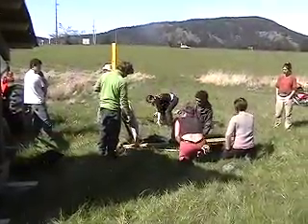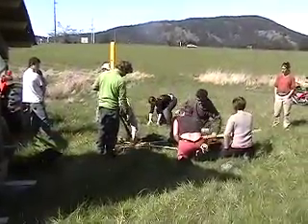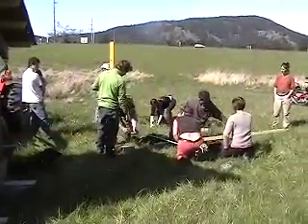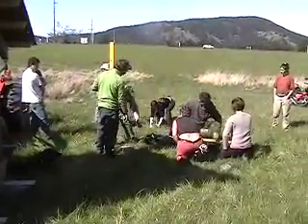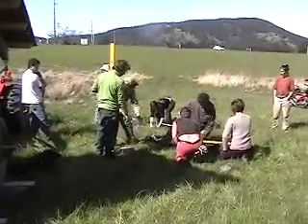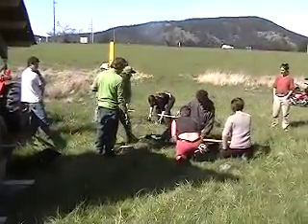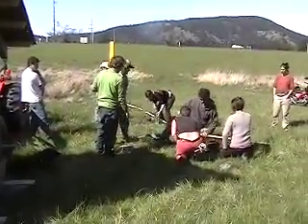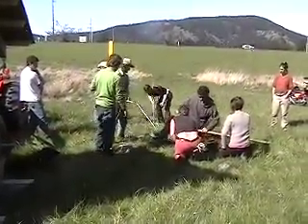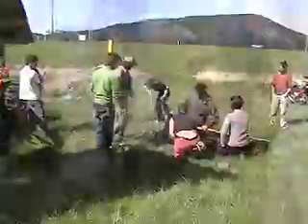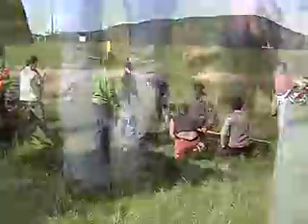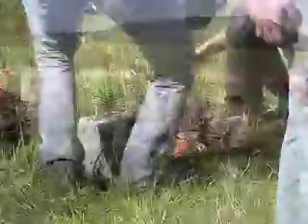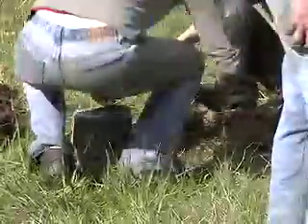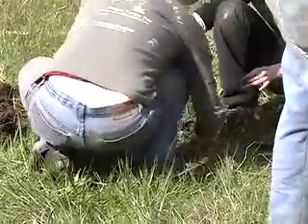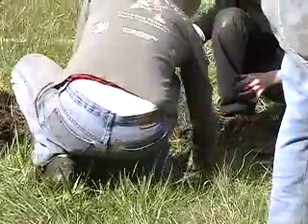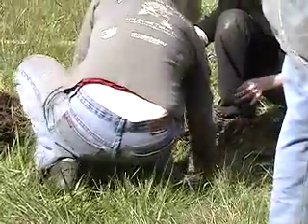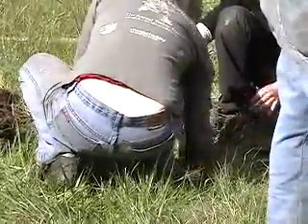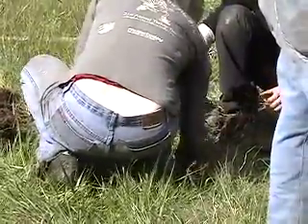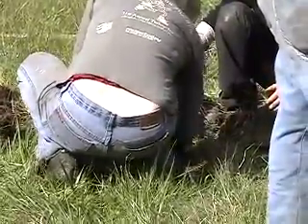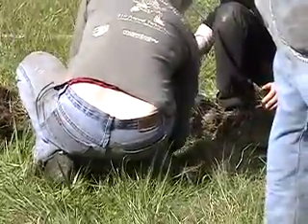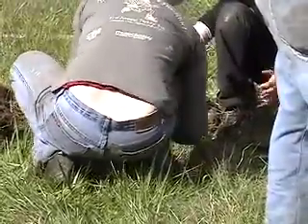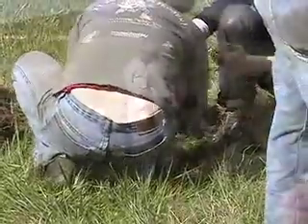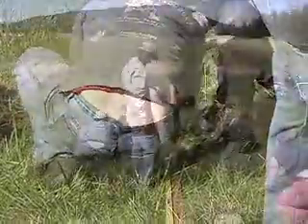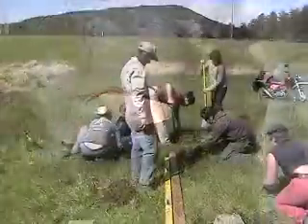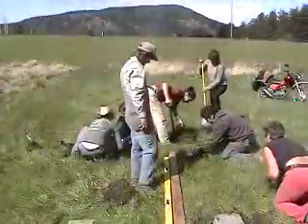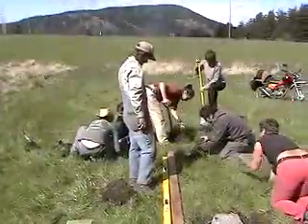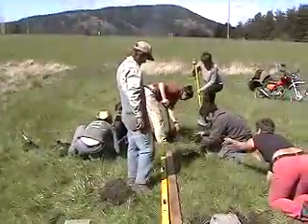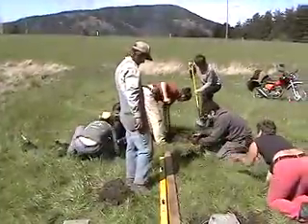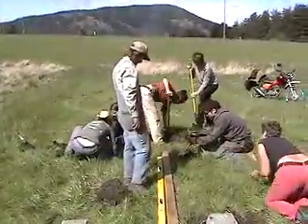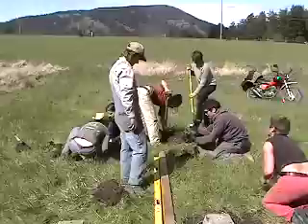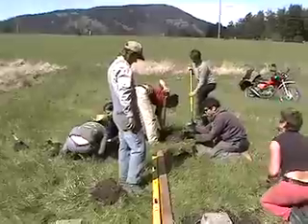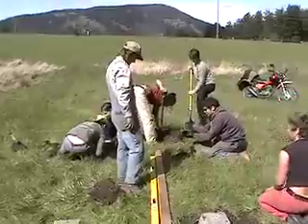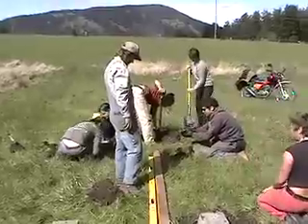And then we'll measure the diagonal and we'll just get the scissors. That's how it starts.